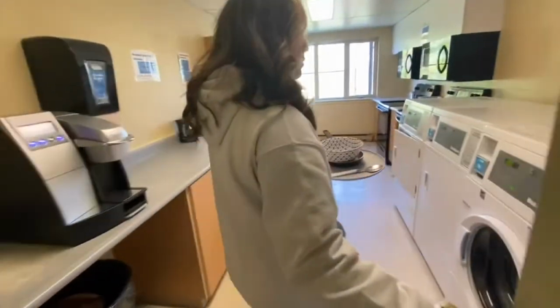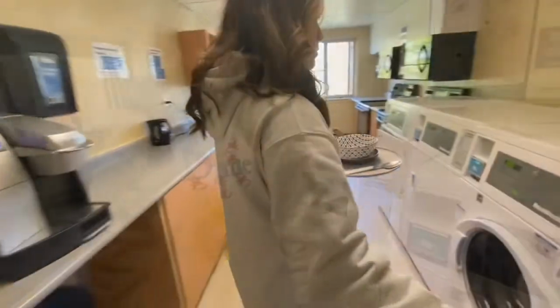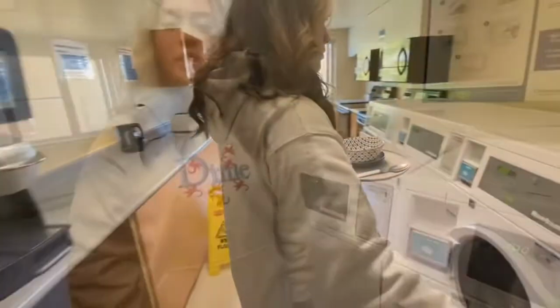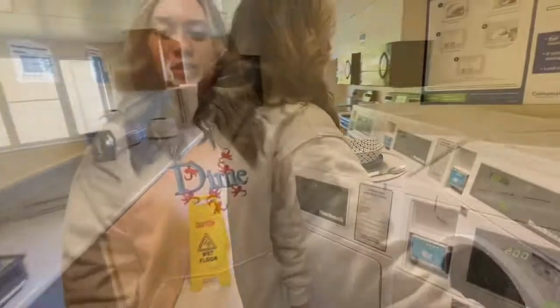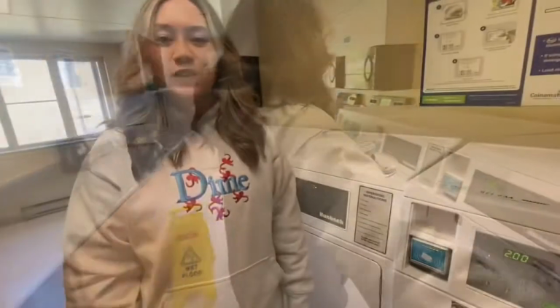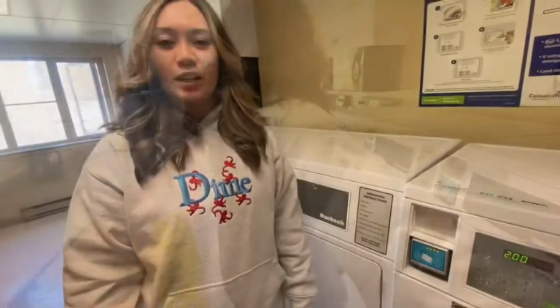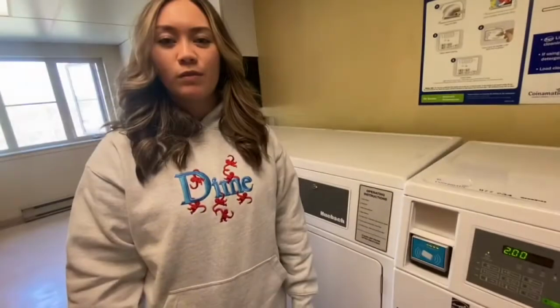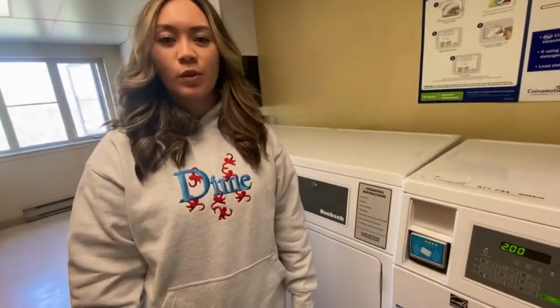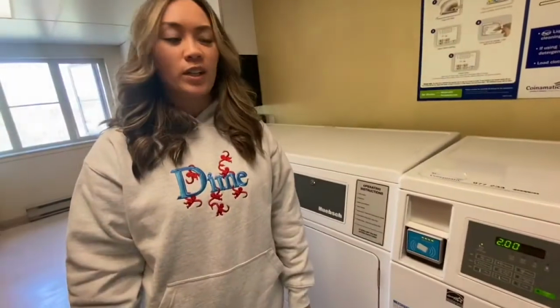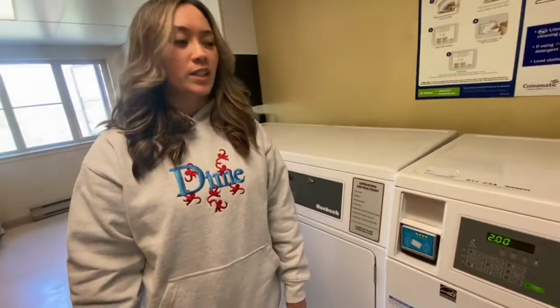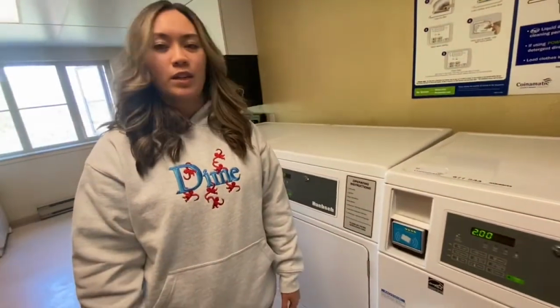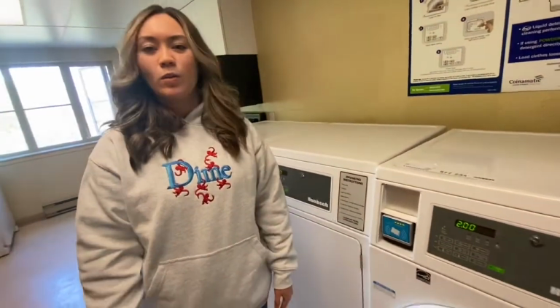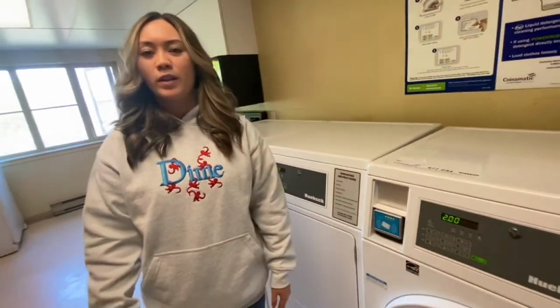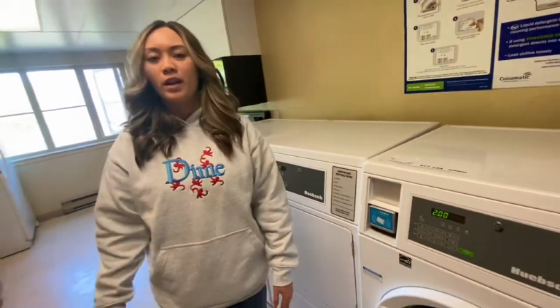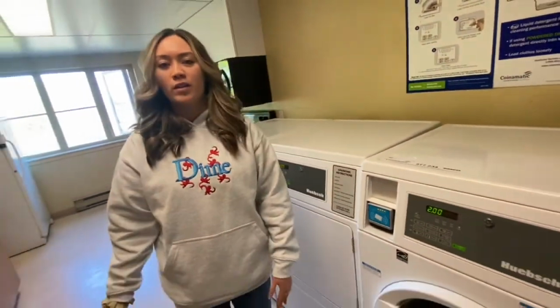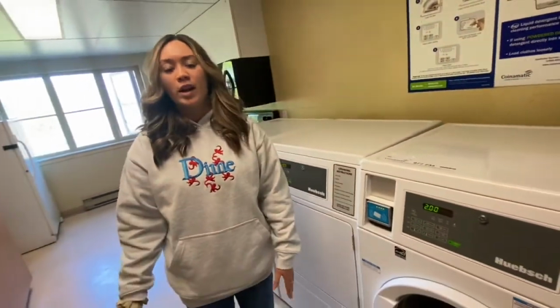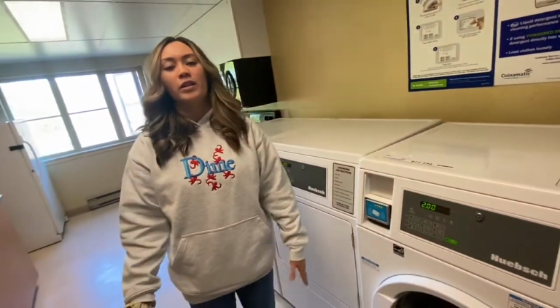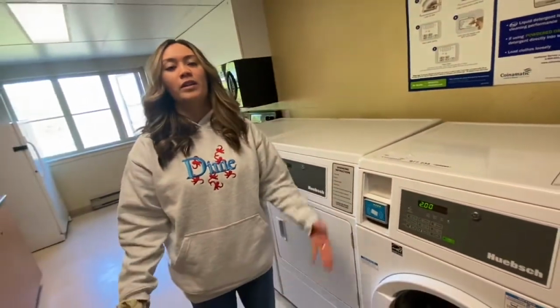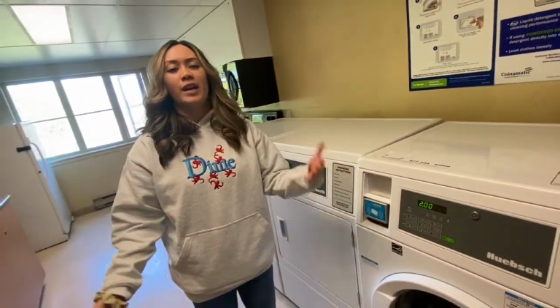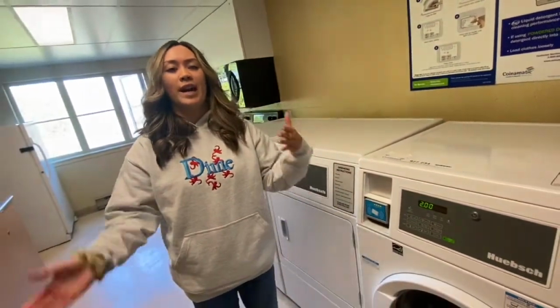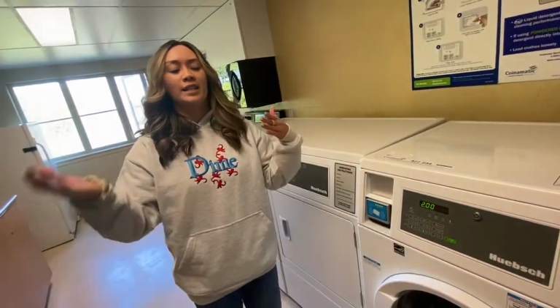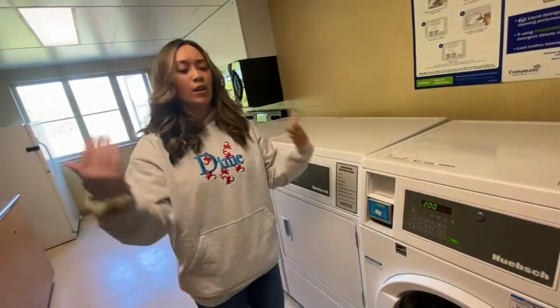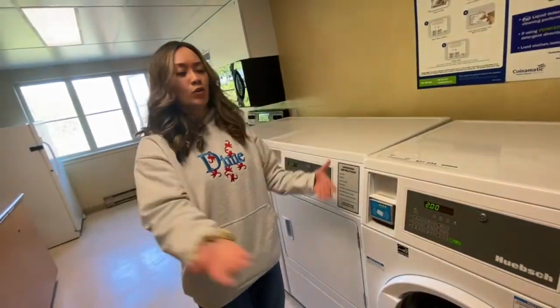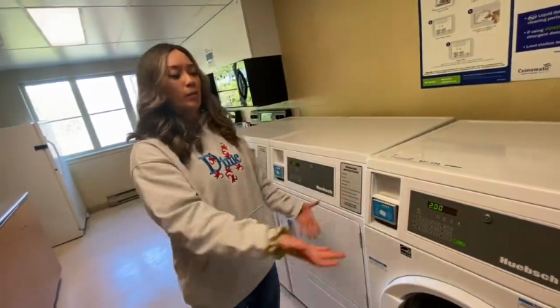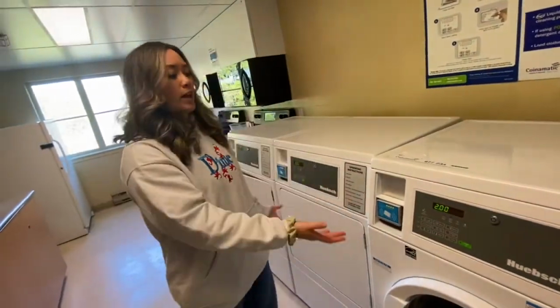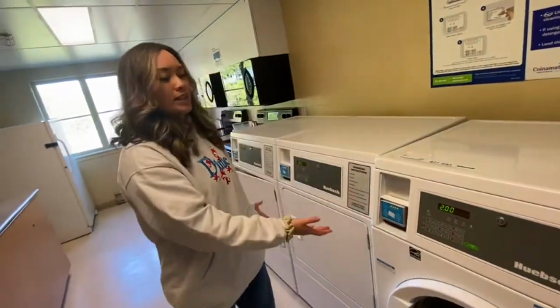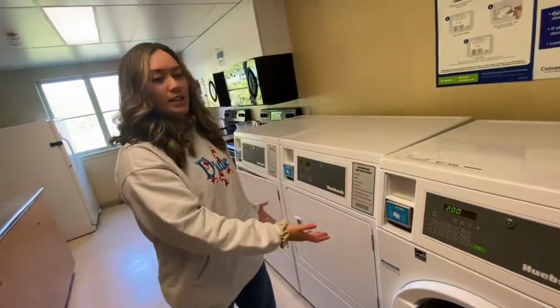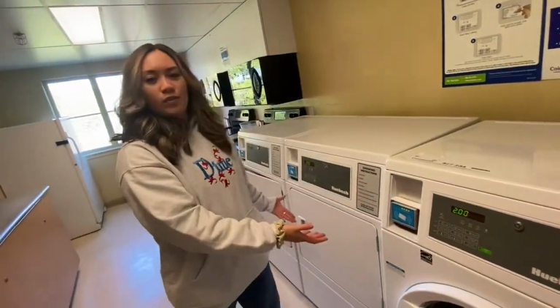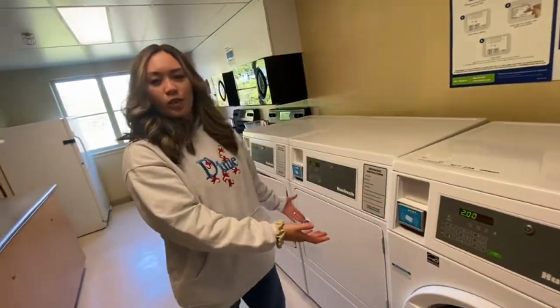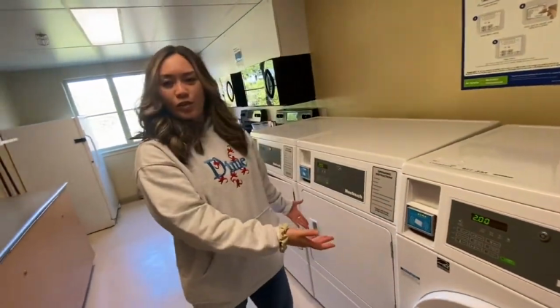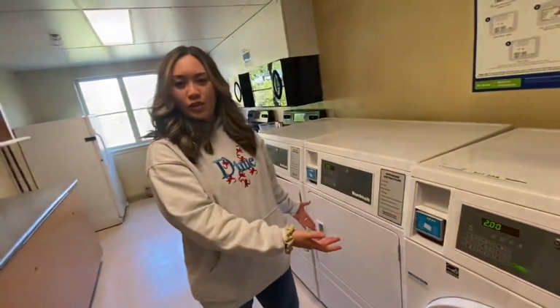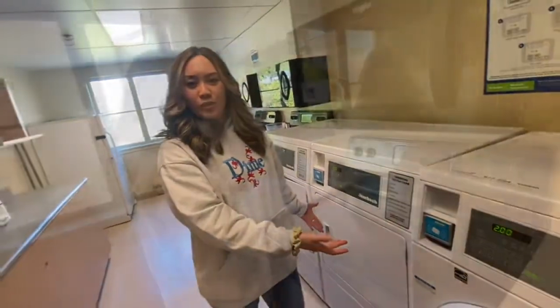Building 2's second floor is the only other area that has laundry appliances for you to use.